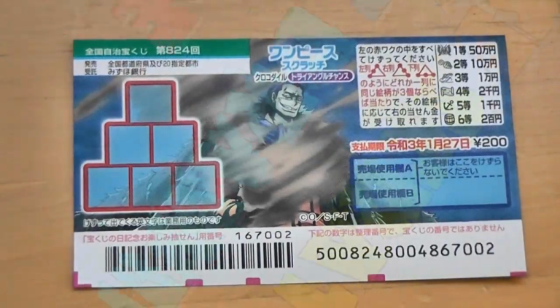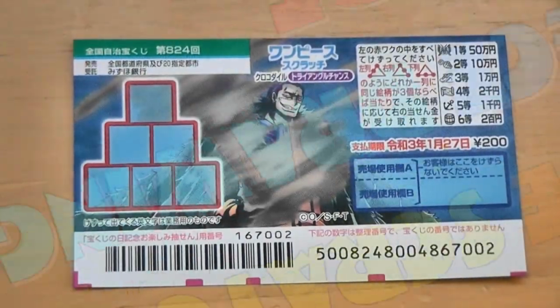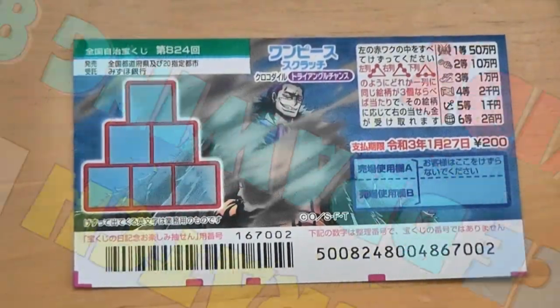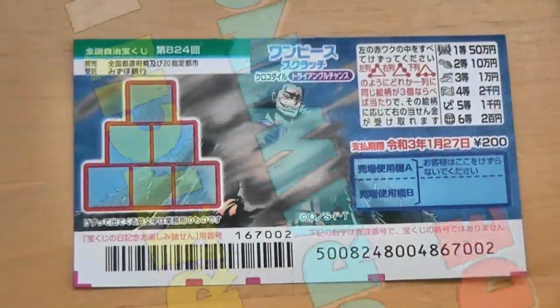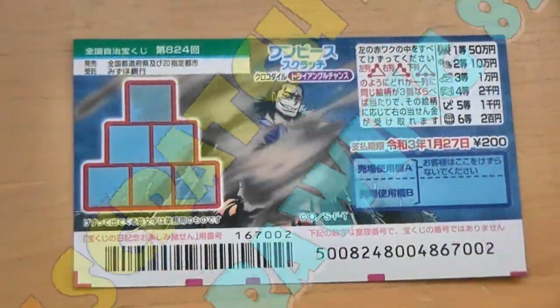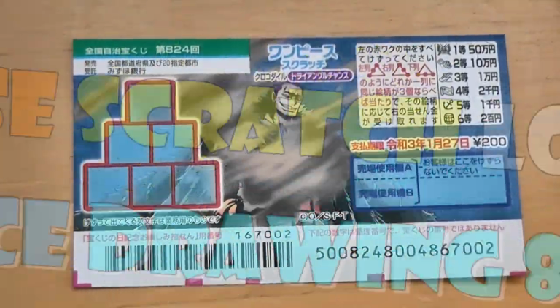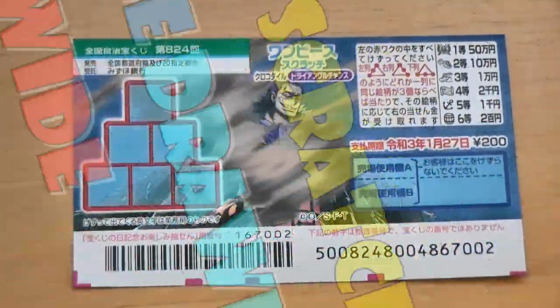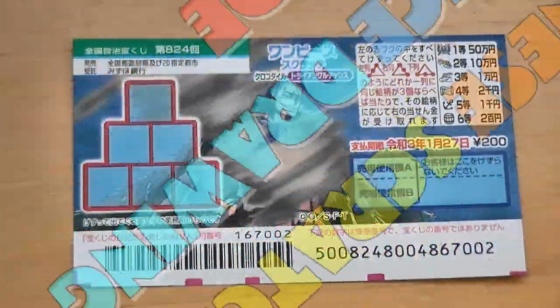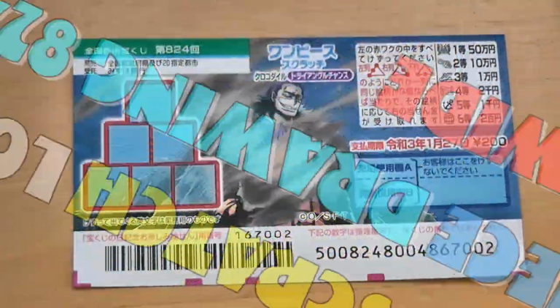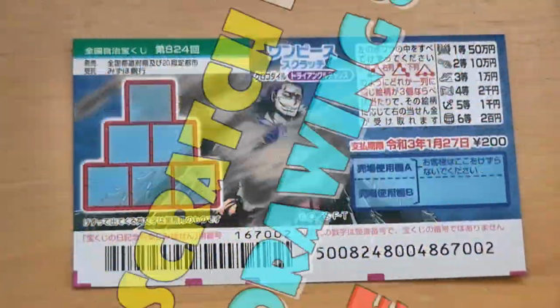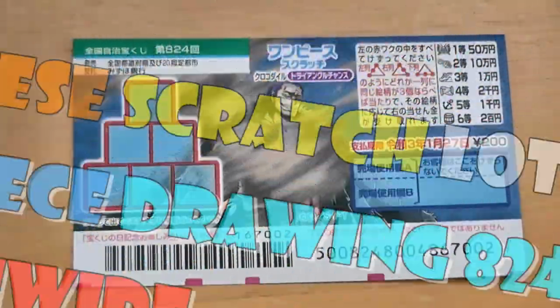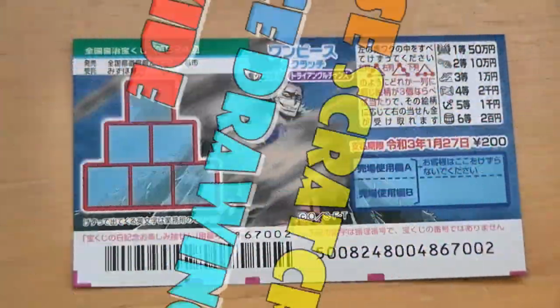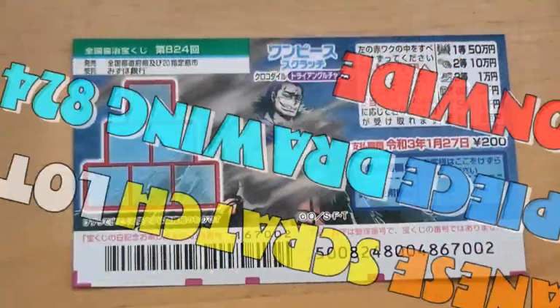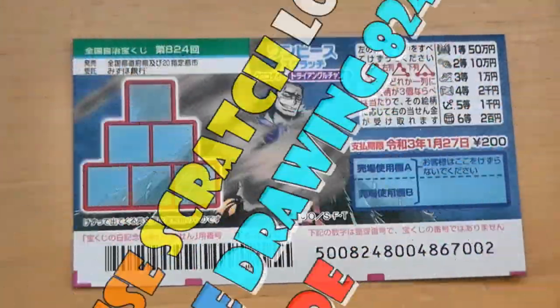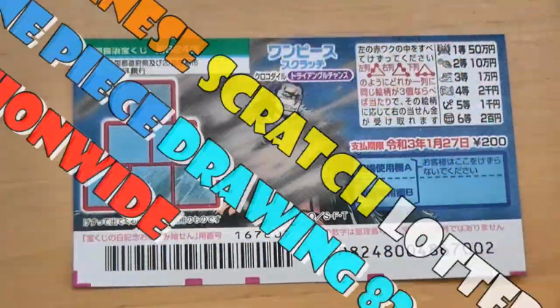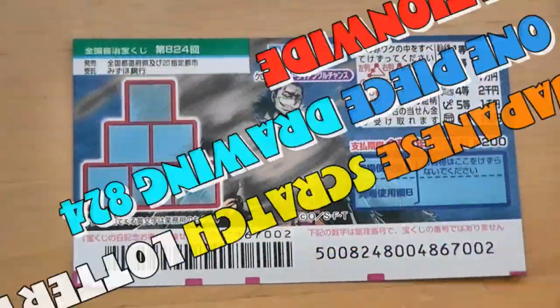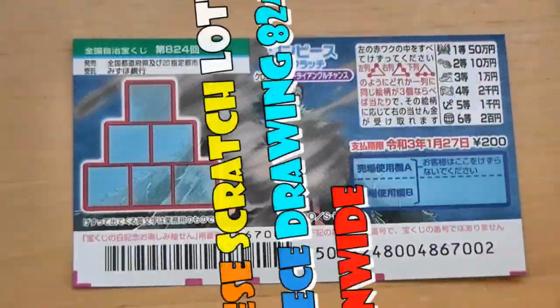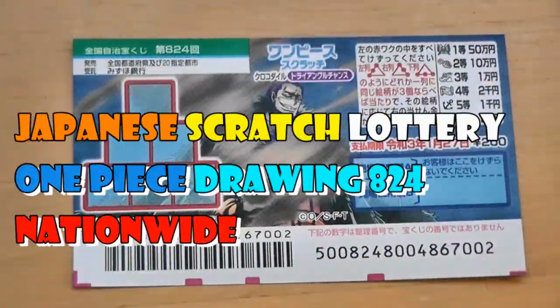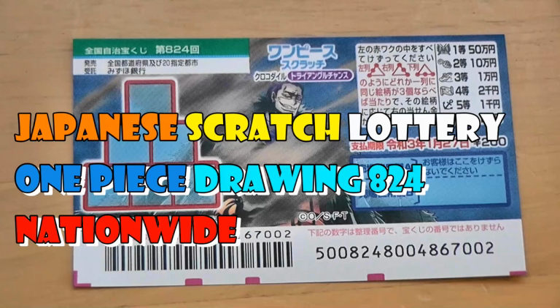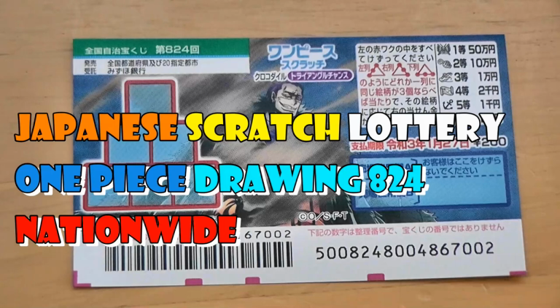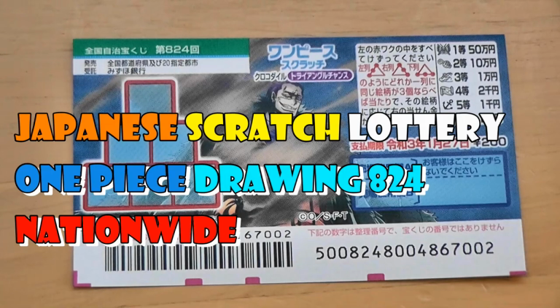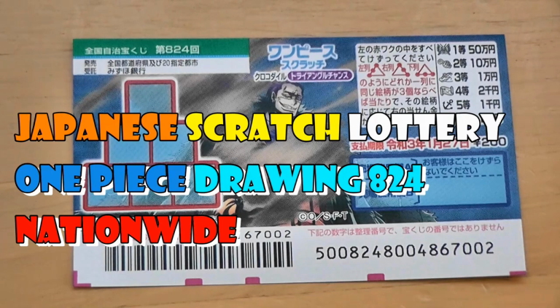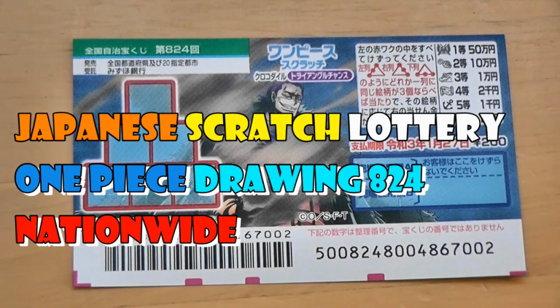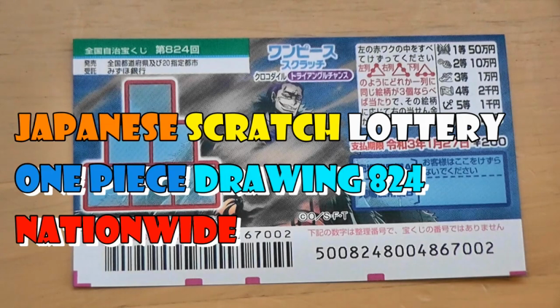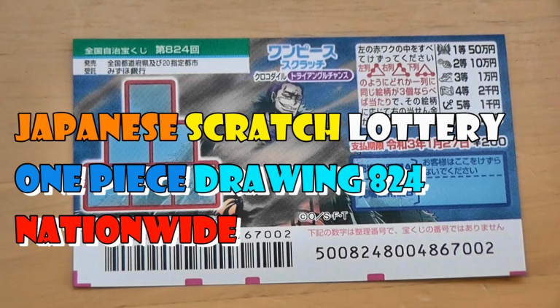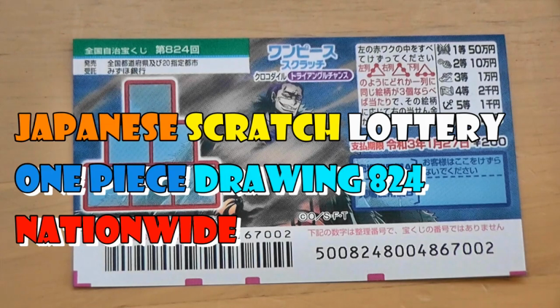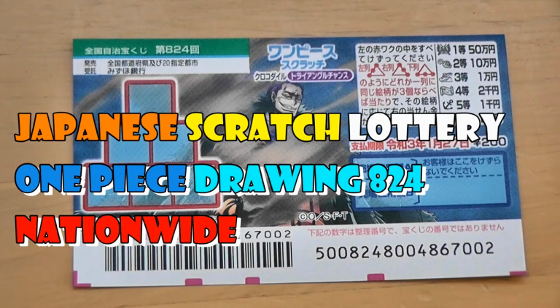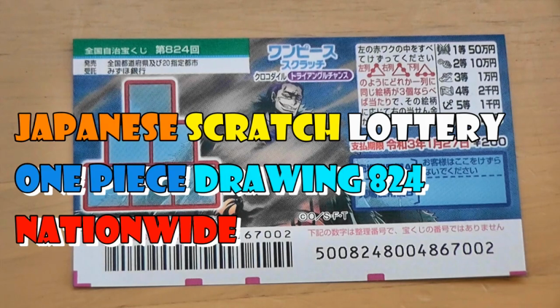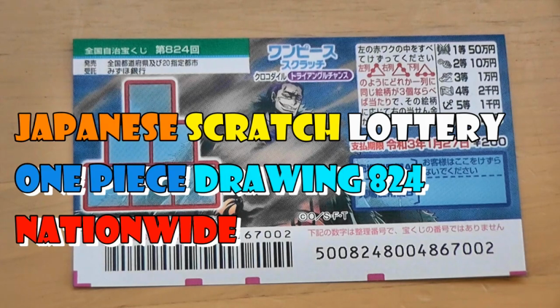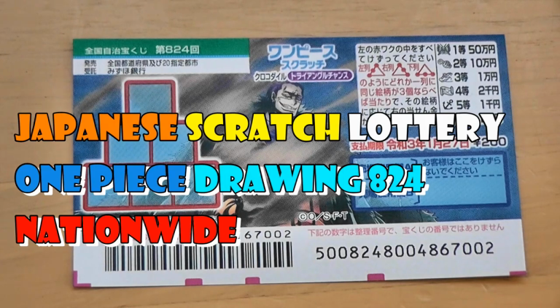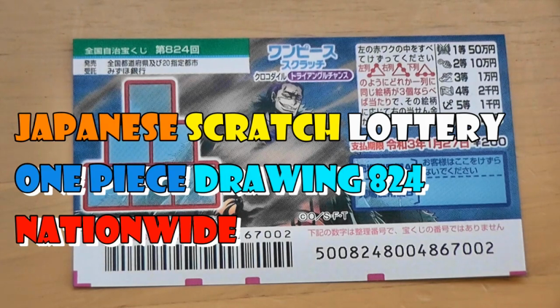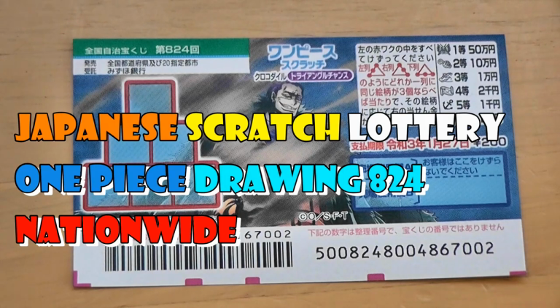Hello my Lottery friends. It's James in Japan. It is January 8th, 2020, Reiwa 2.